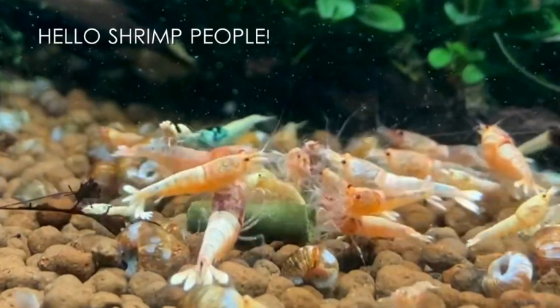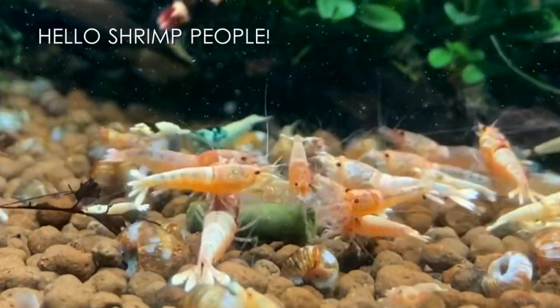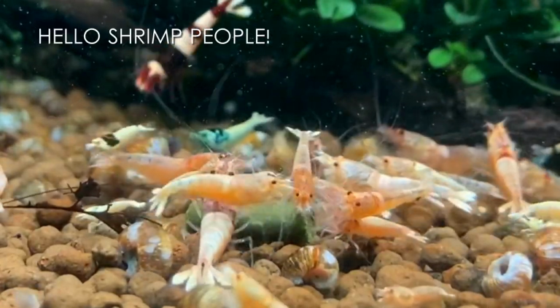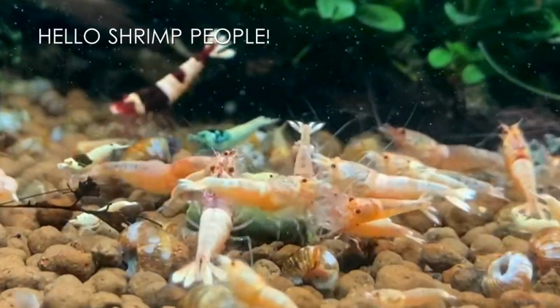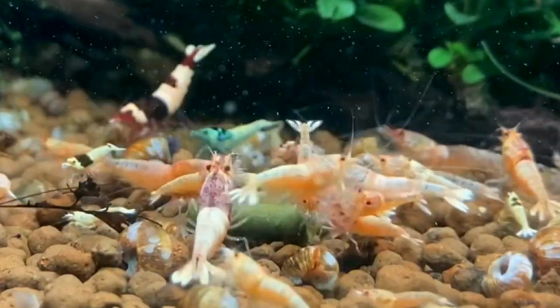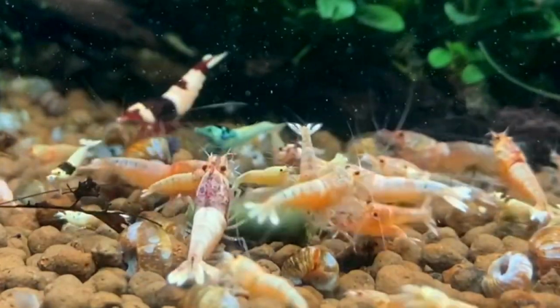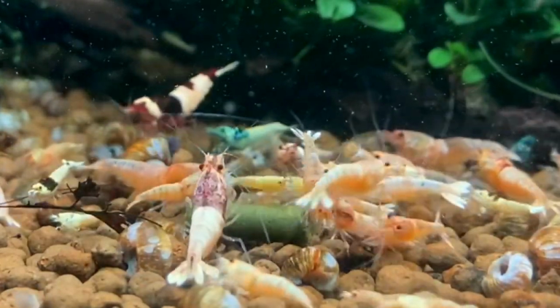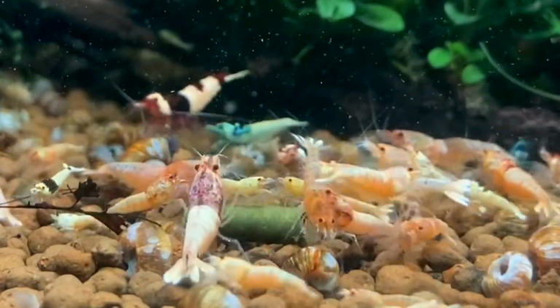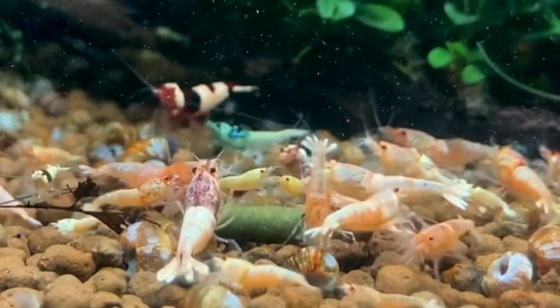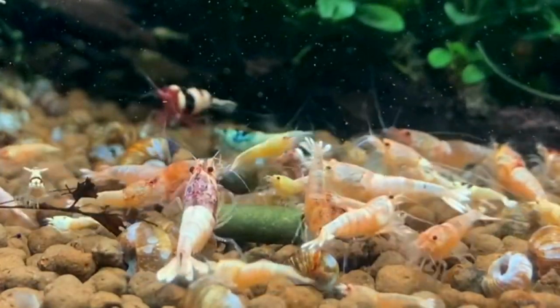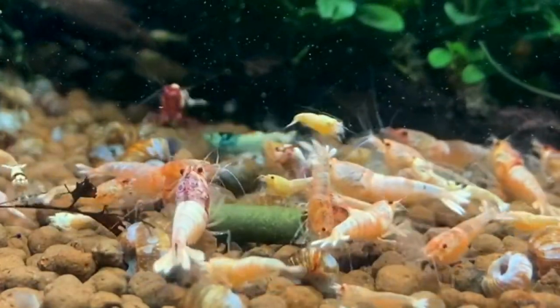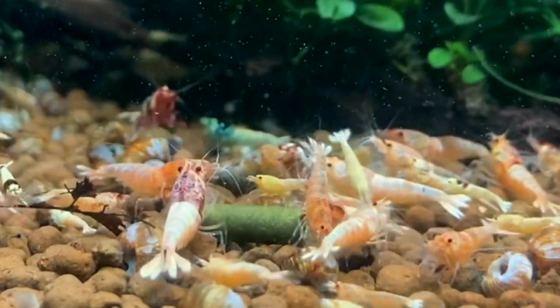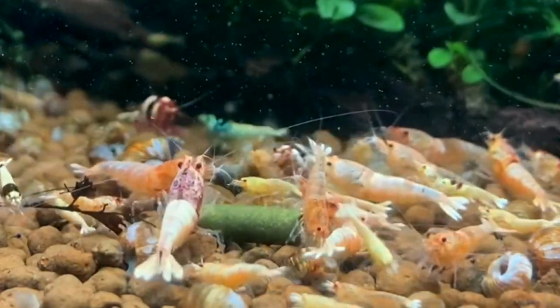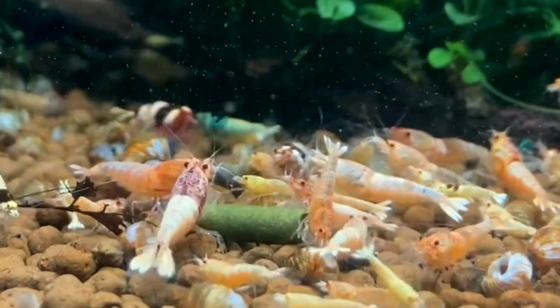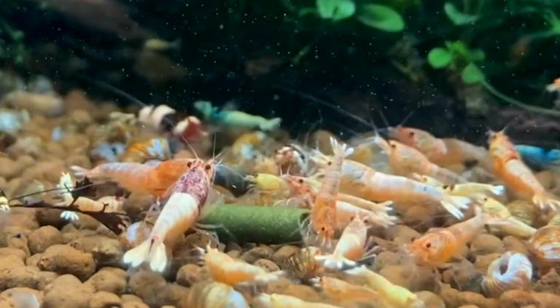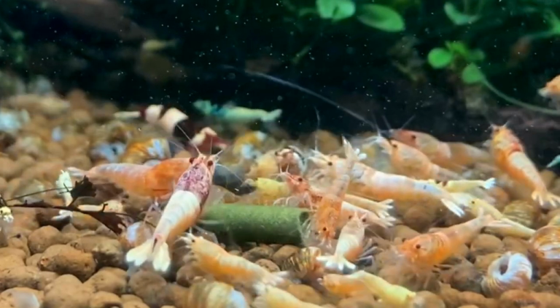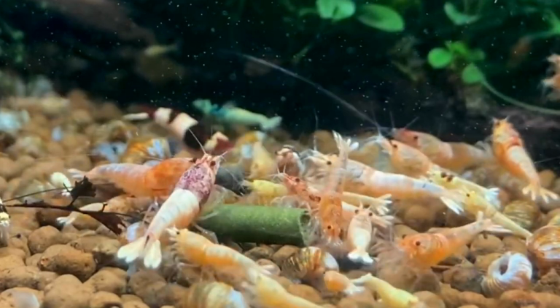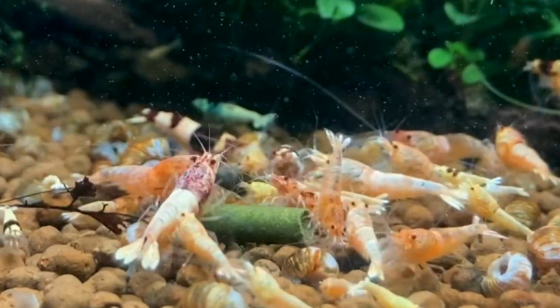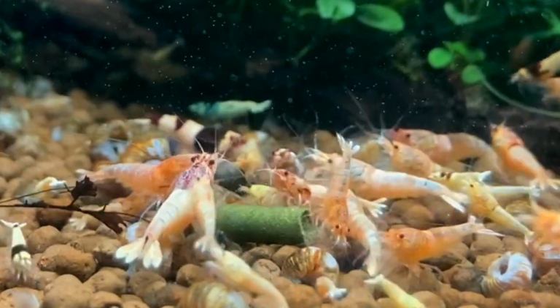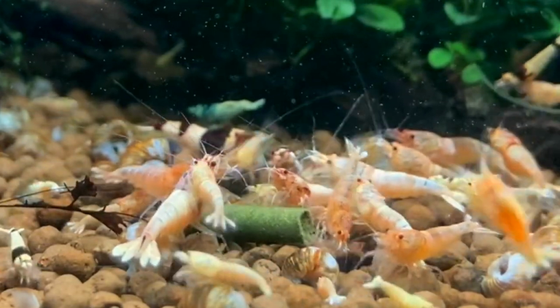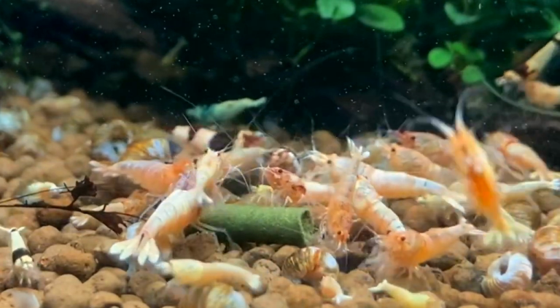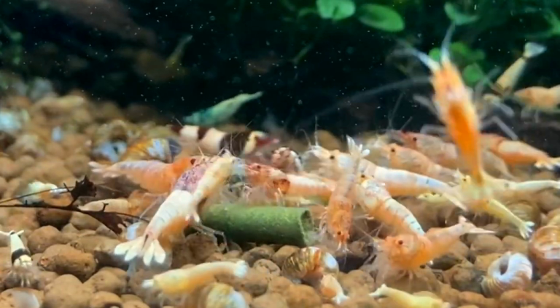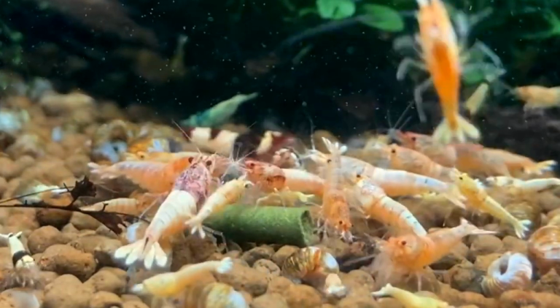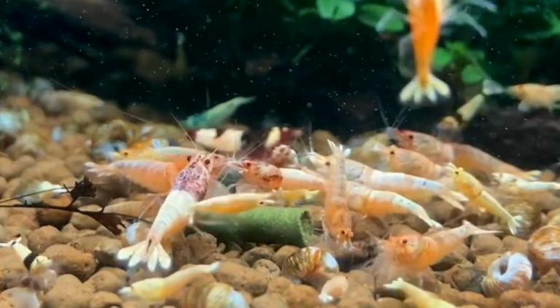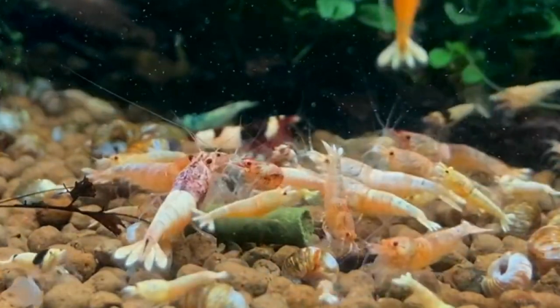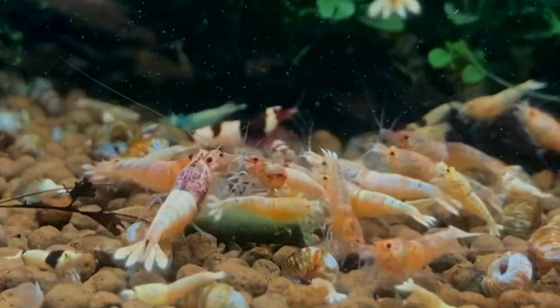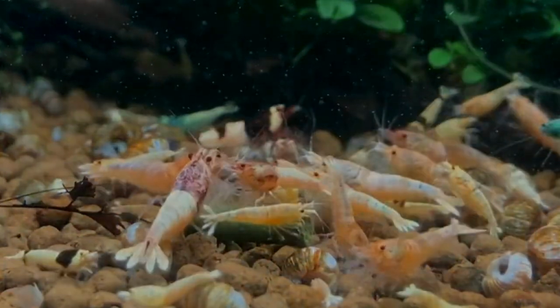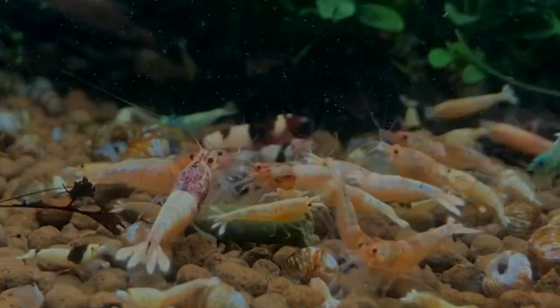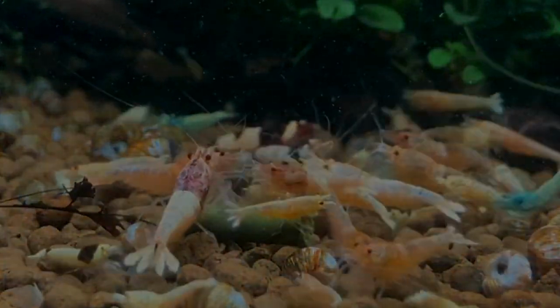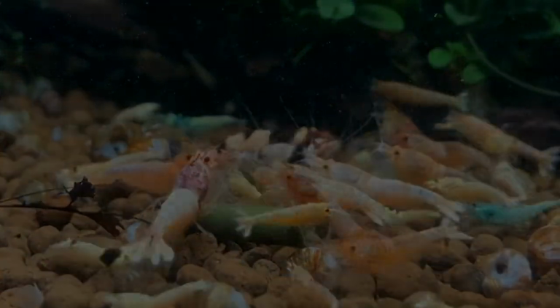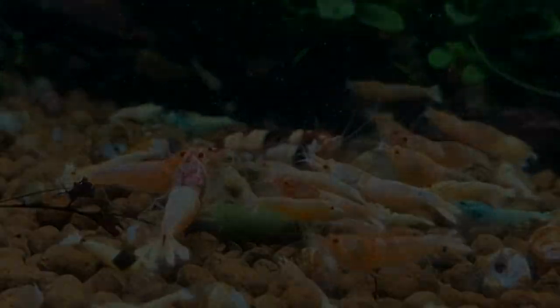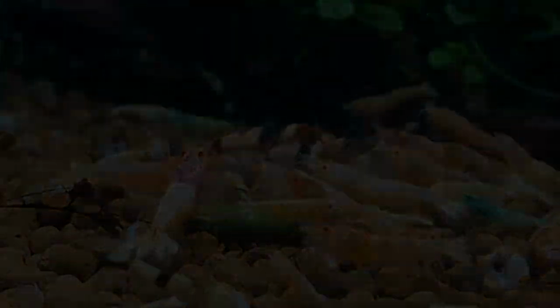Hello, shrimp people. Happy New Year, and welcome back to Shrimp Life. Today, I wanted to dive into the history of the Taiwan Bee Shrimp.